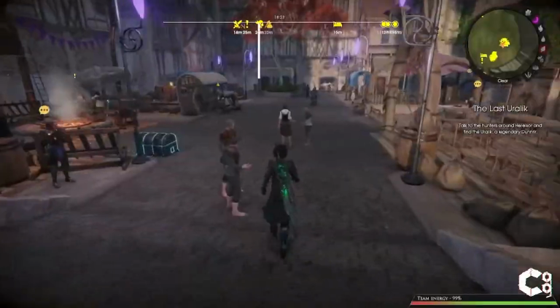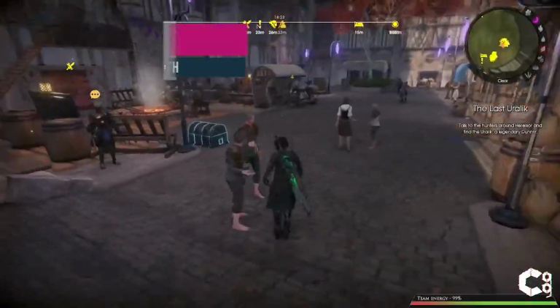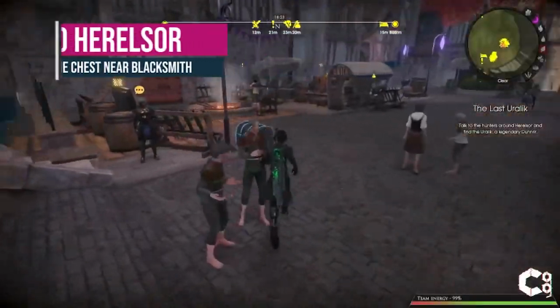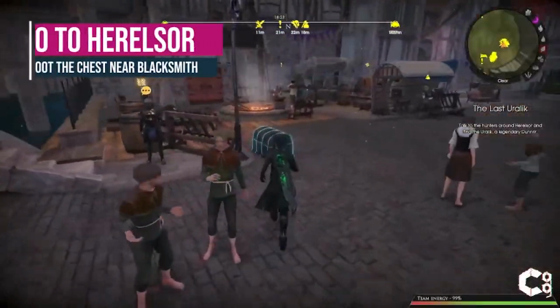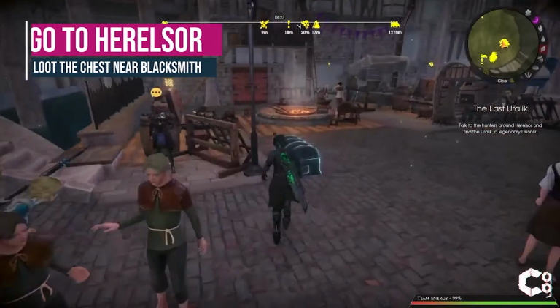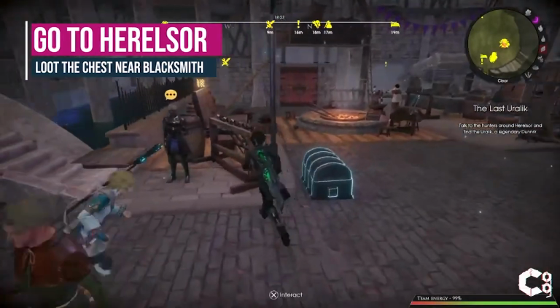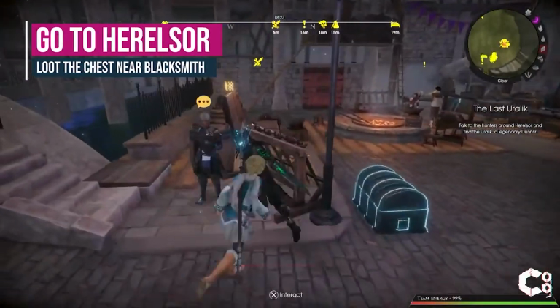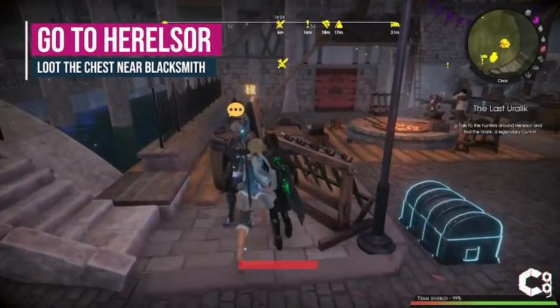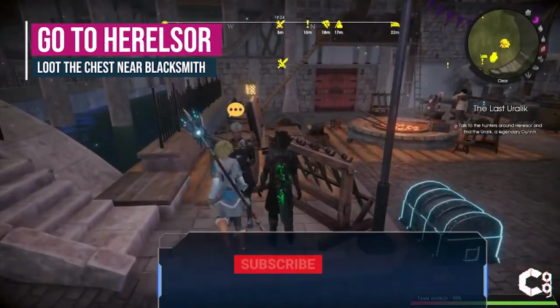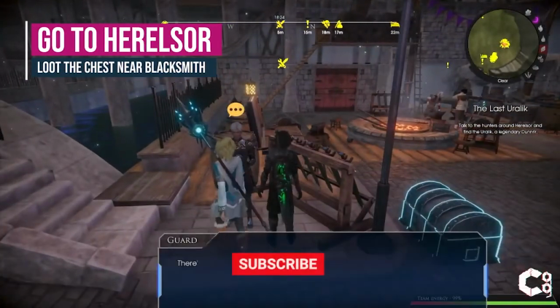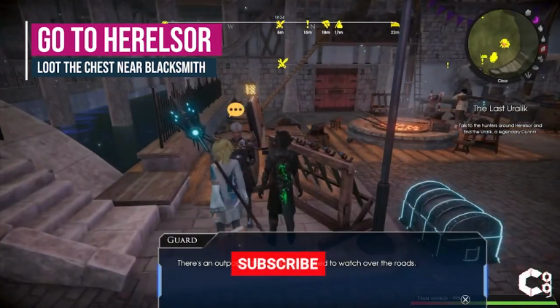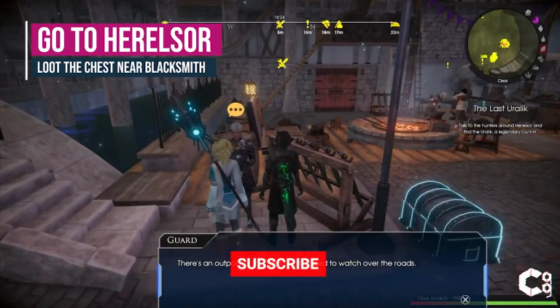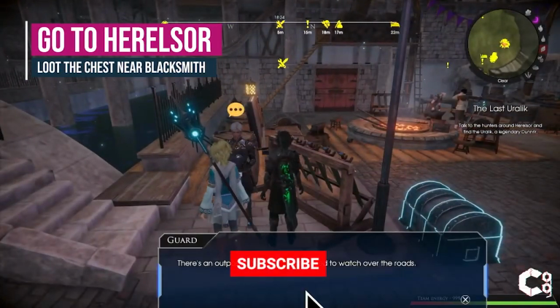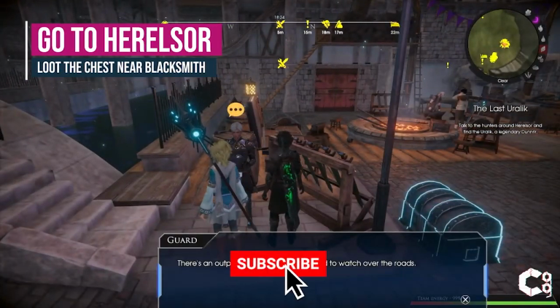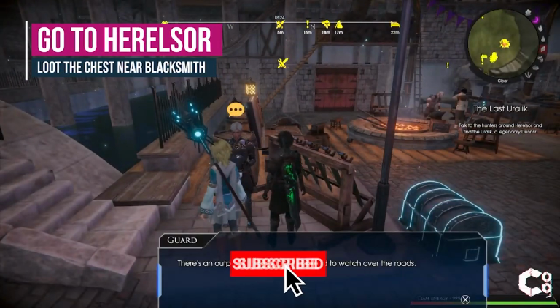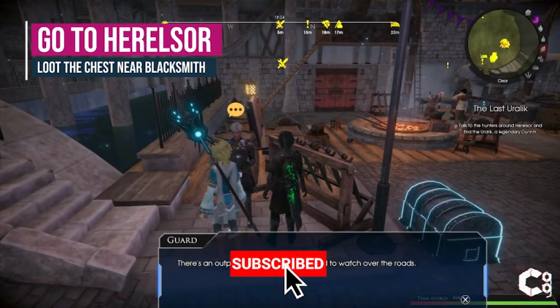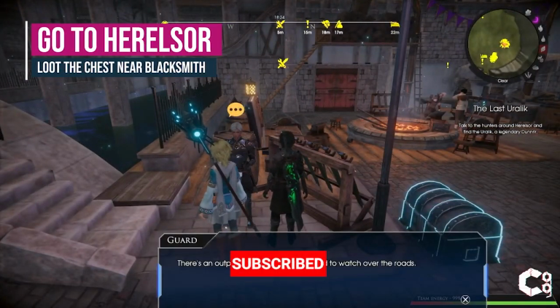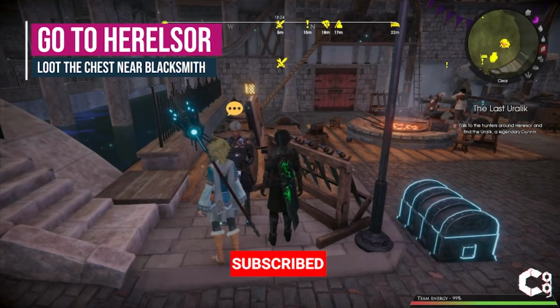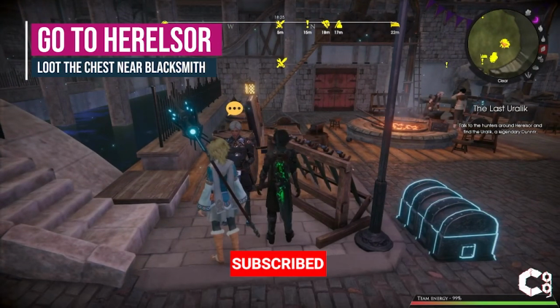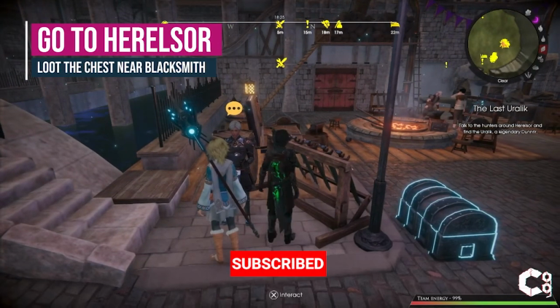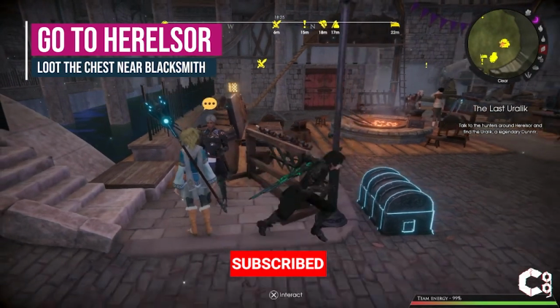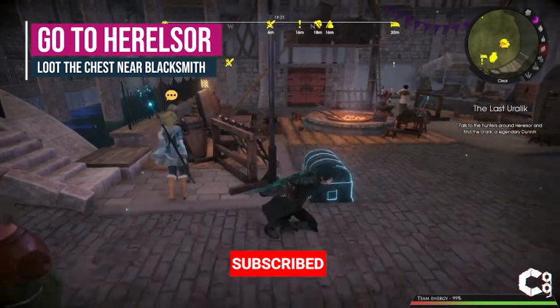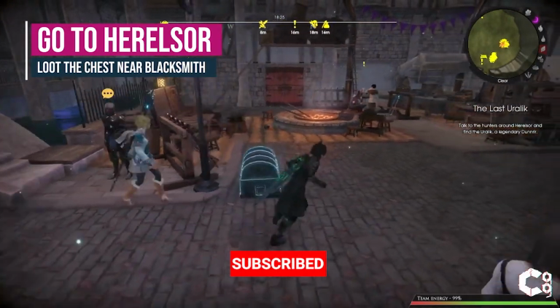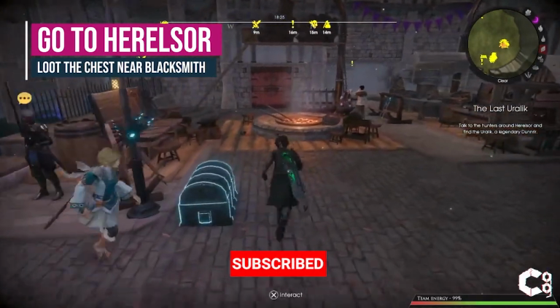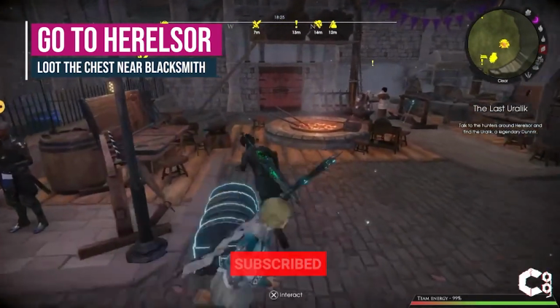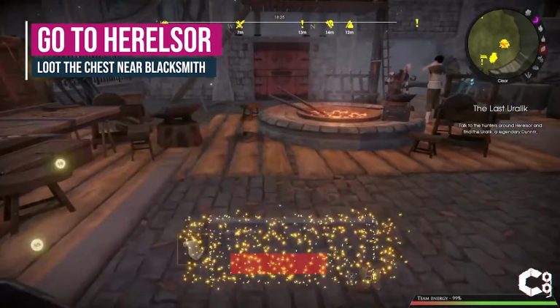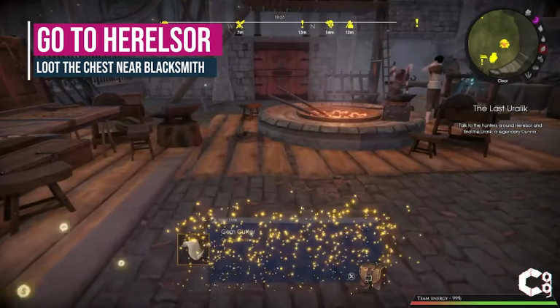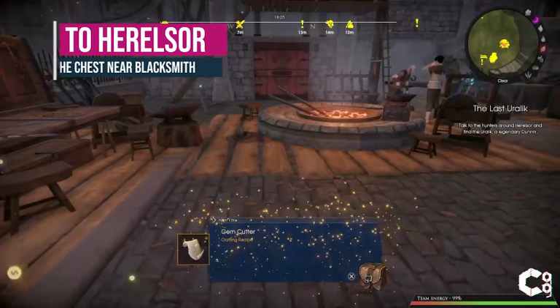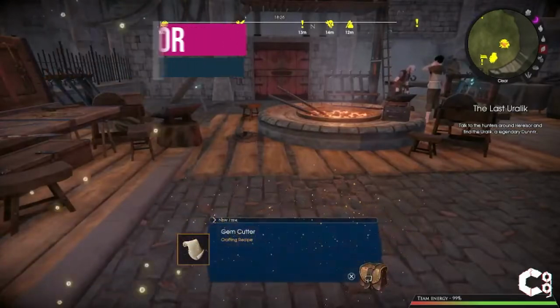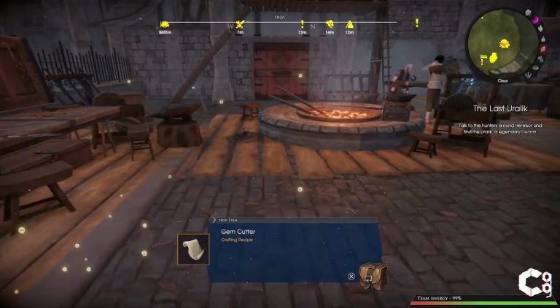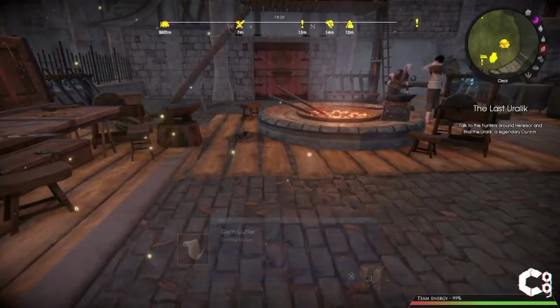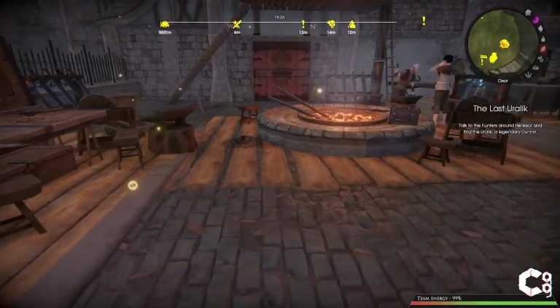Once you reach Harrel's sword, you'll want to go find the blacksmith. Beside the blacksmith is a chest. If you open the chest, you'll find a recipe for the gemcutter.